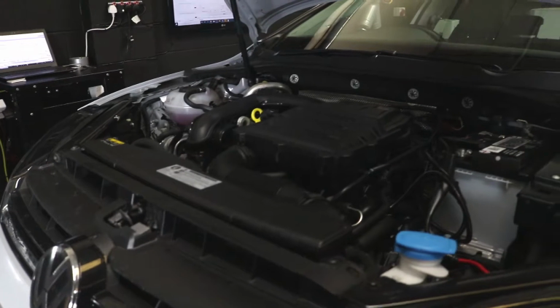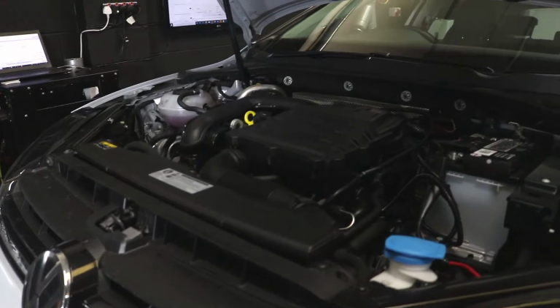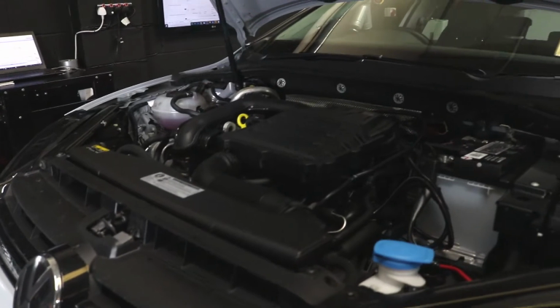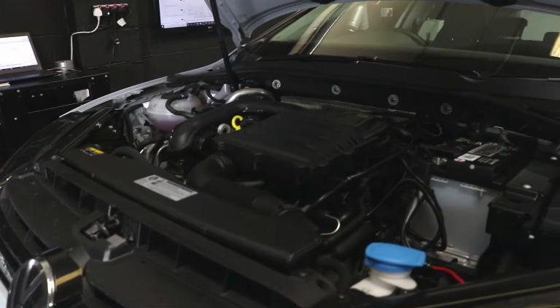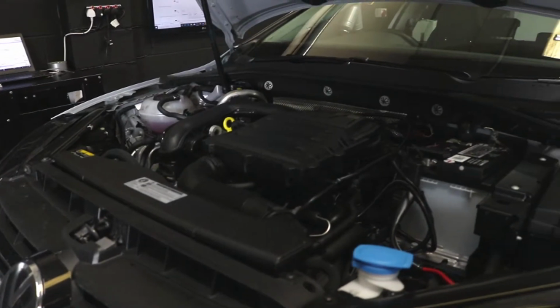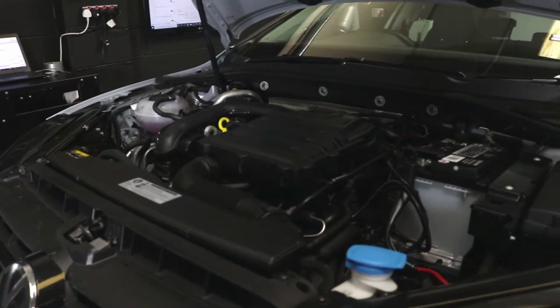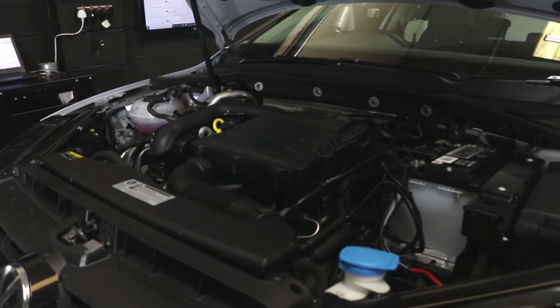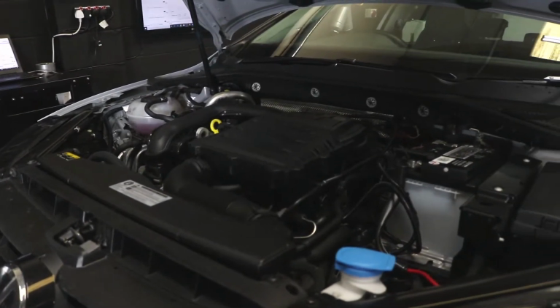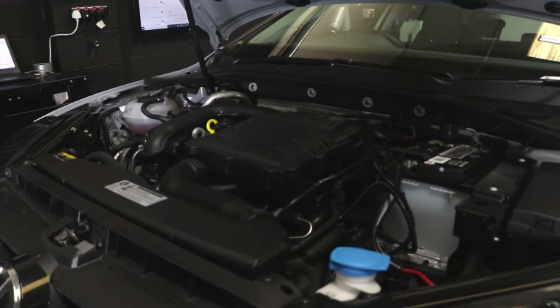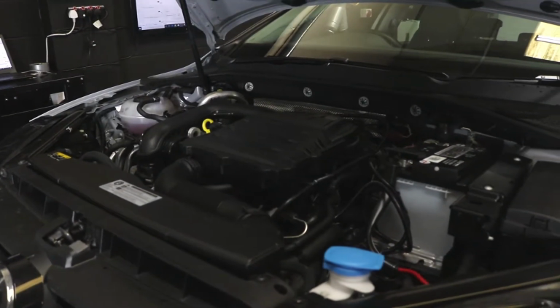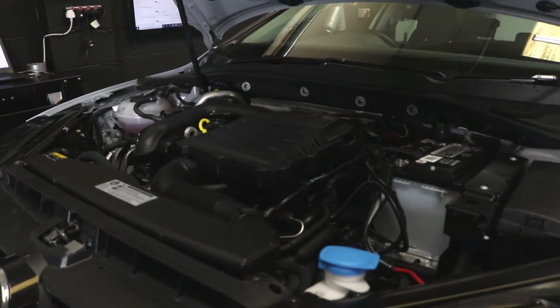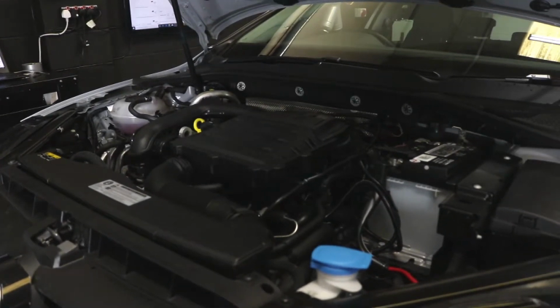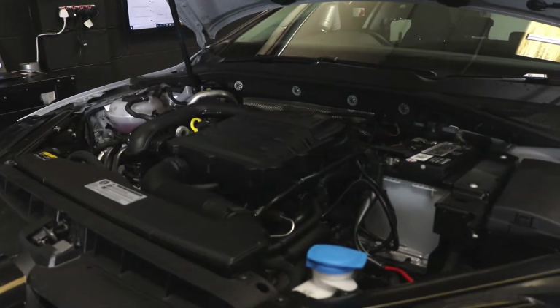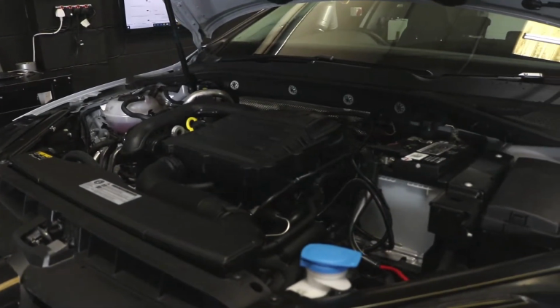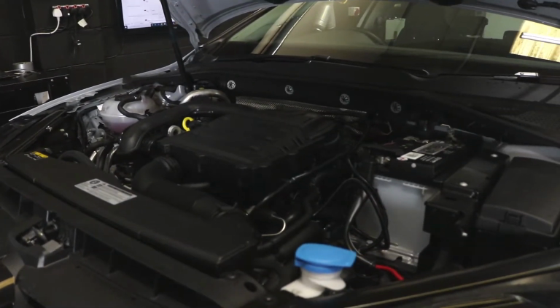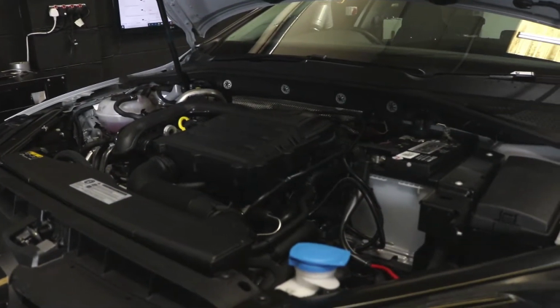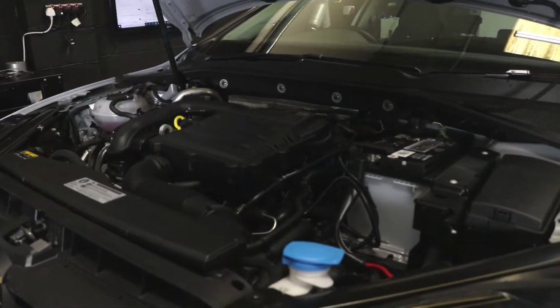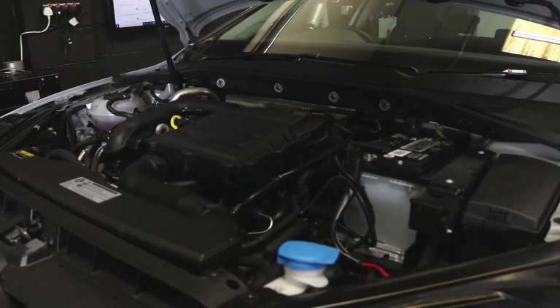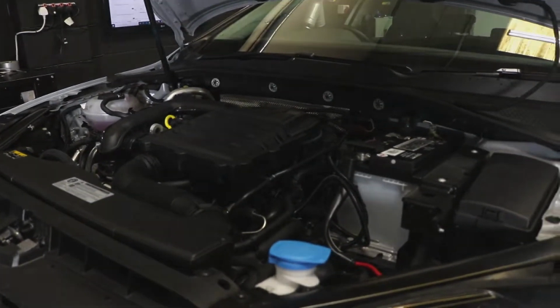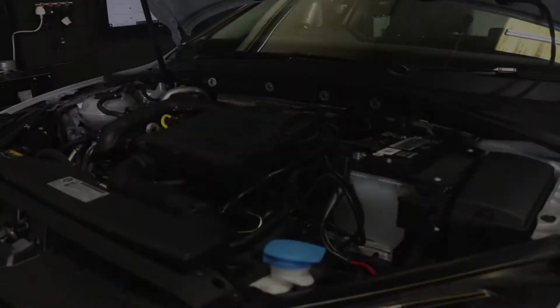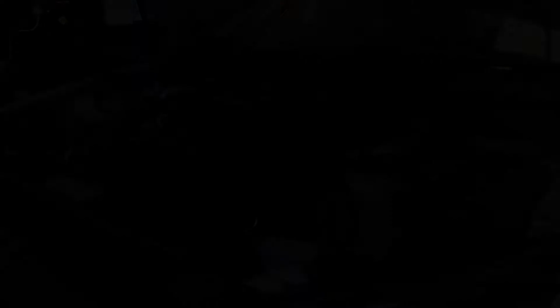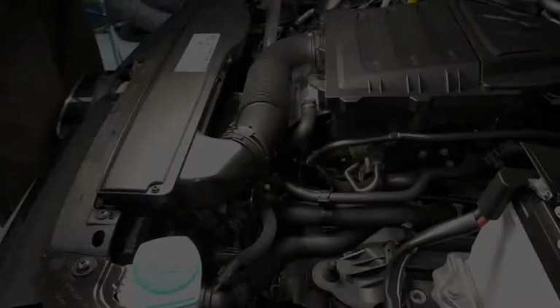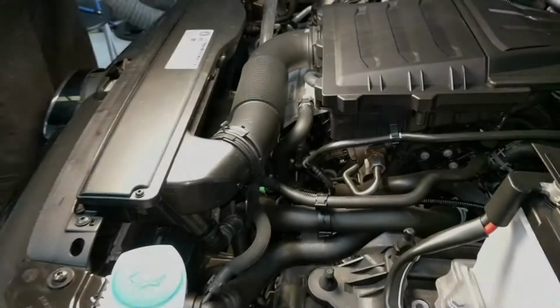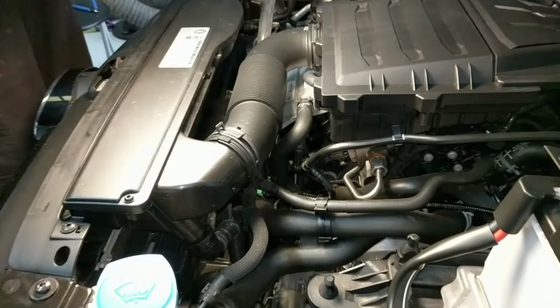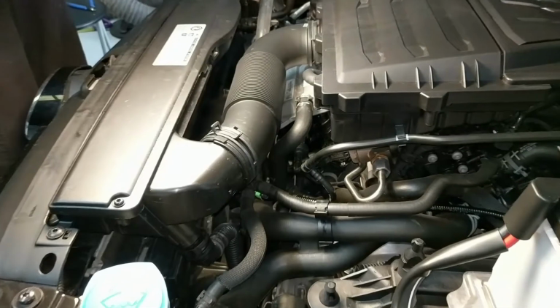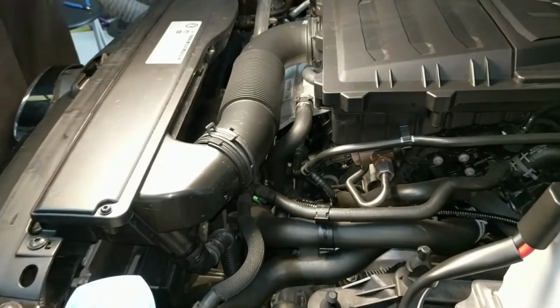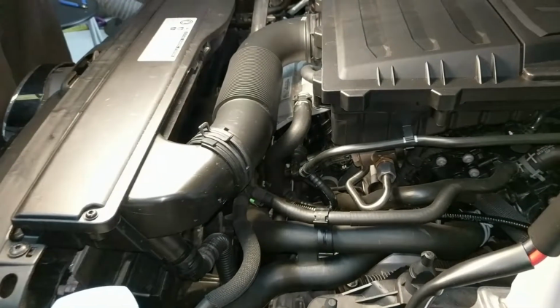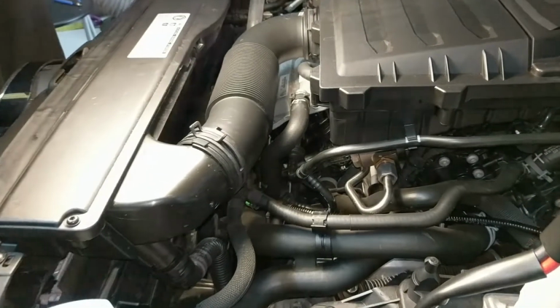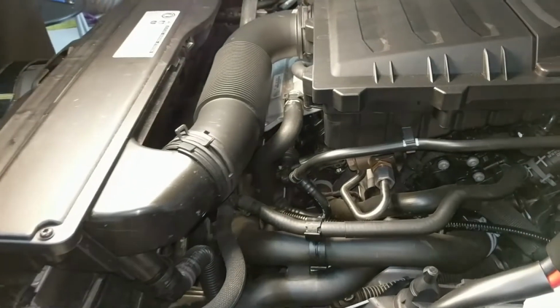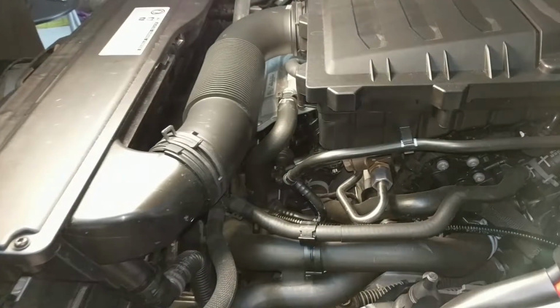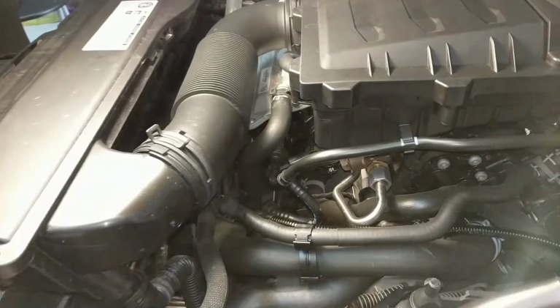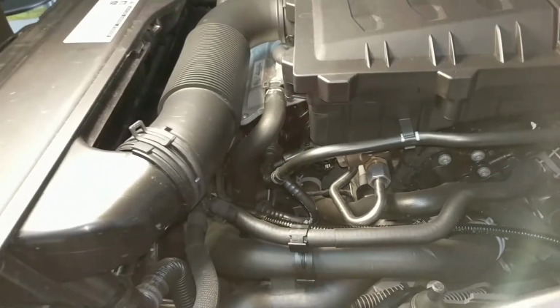For this install, all engine covers can be left in place. This unit connects to the MAP sensor and the boost sensor.